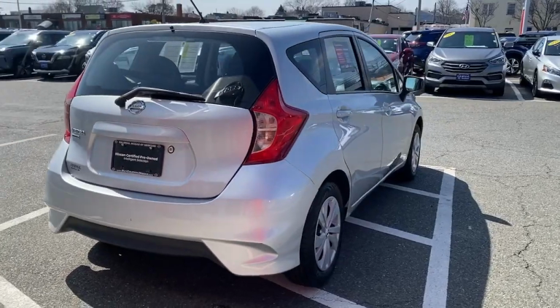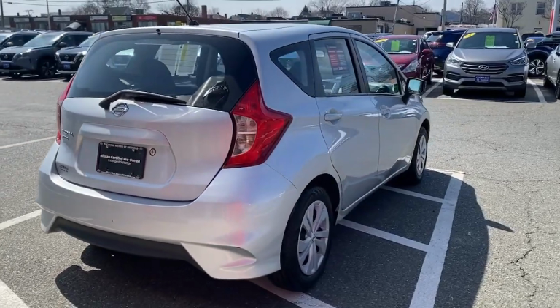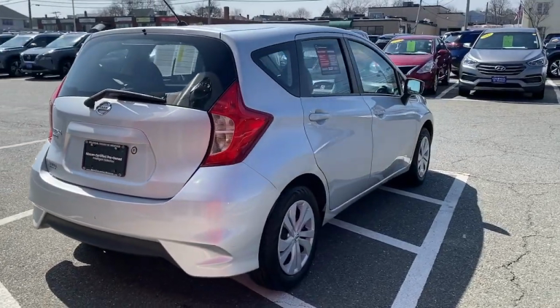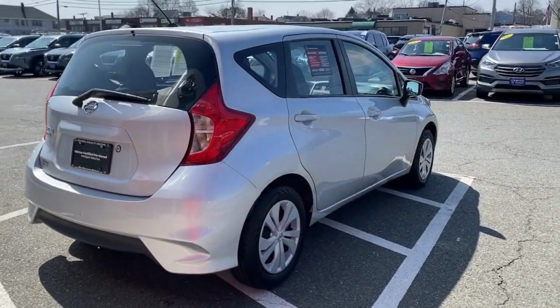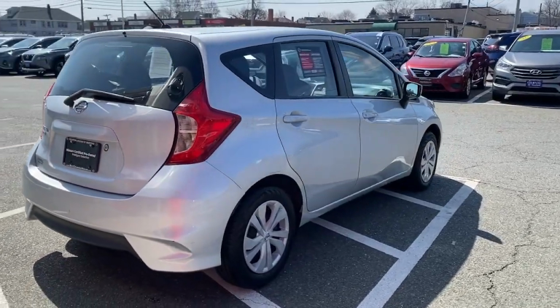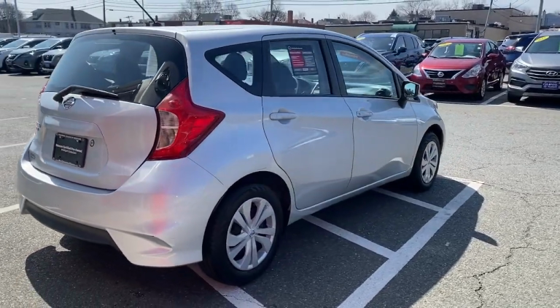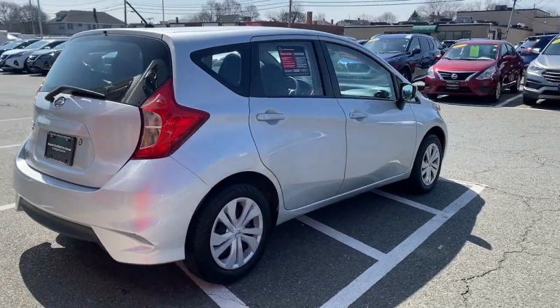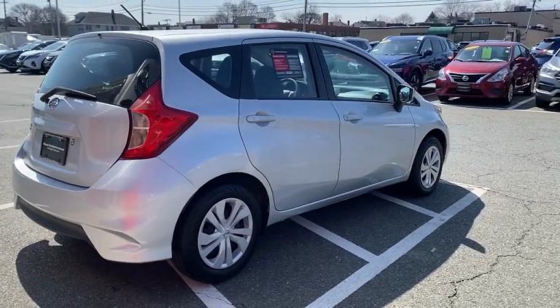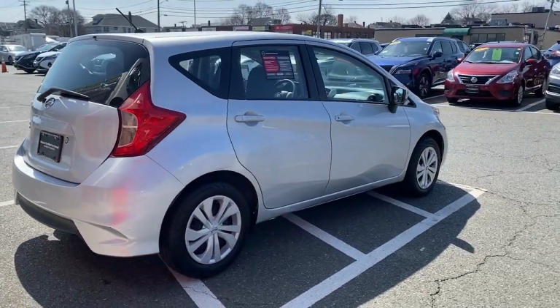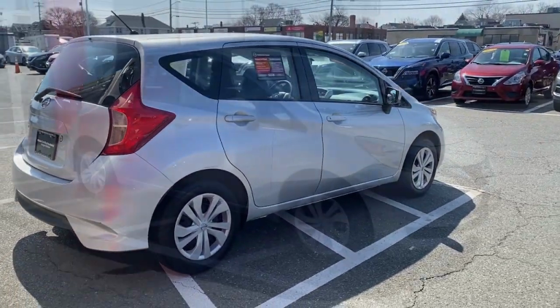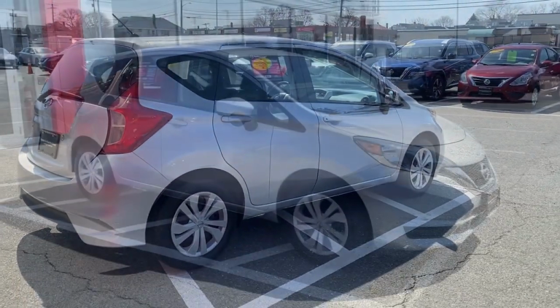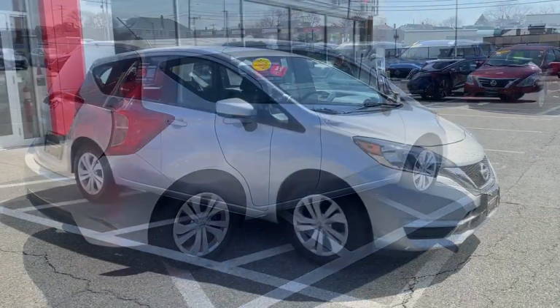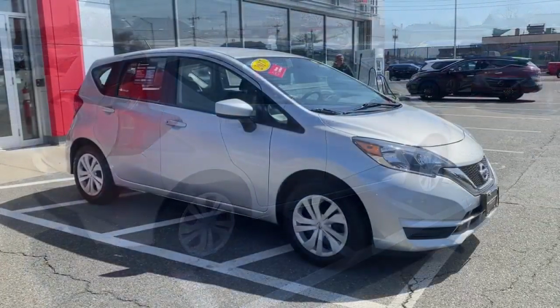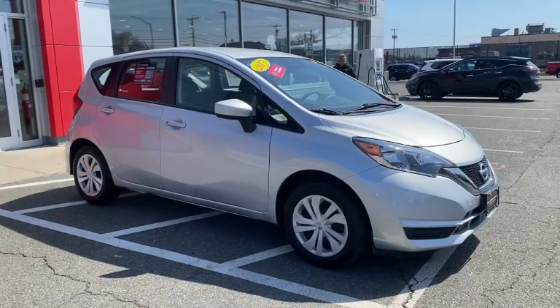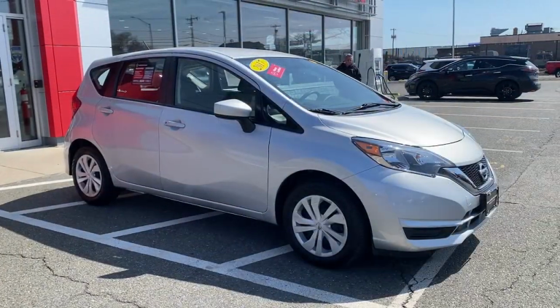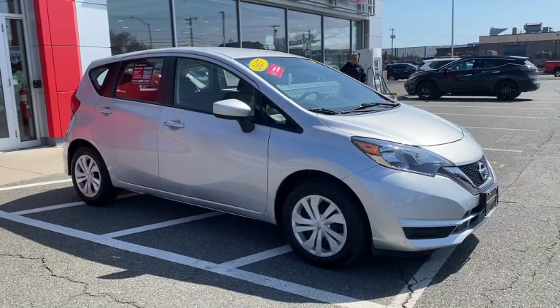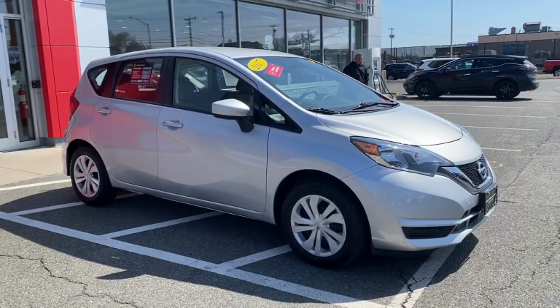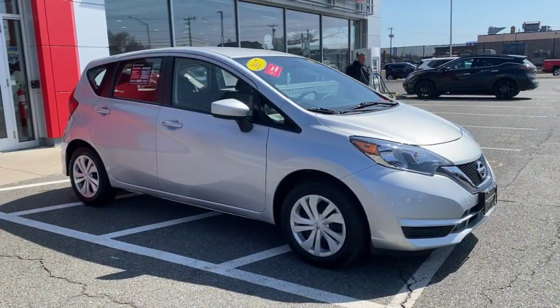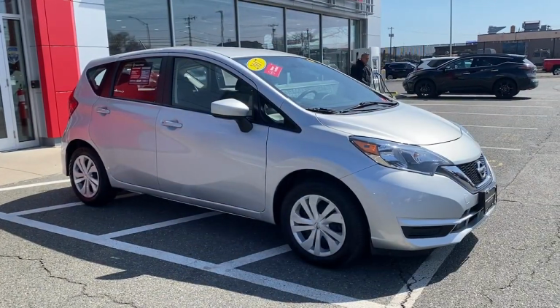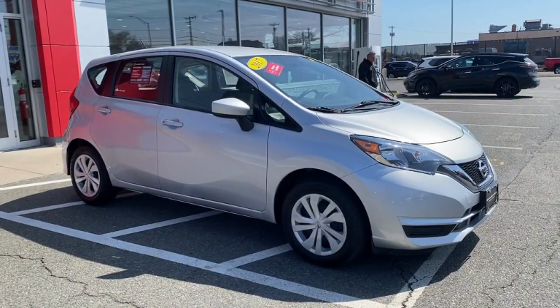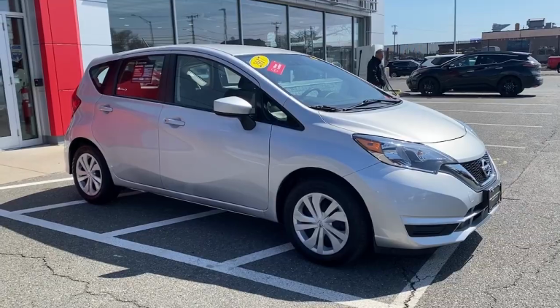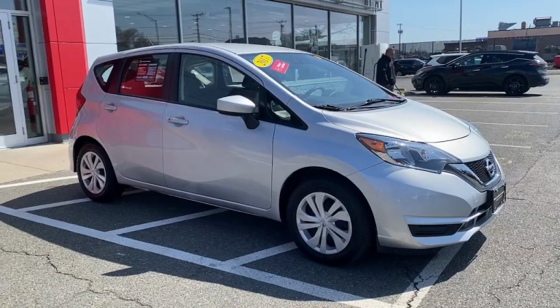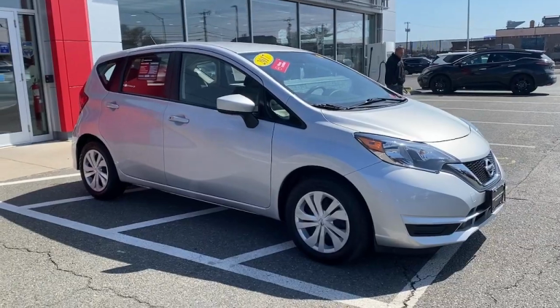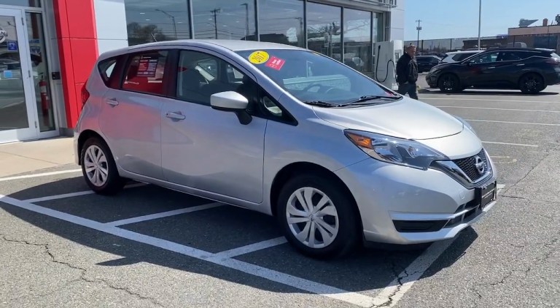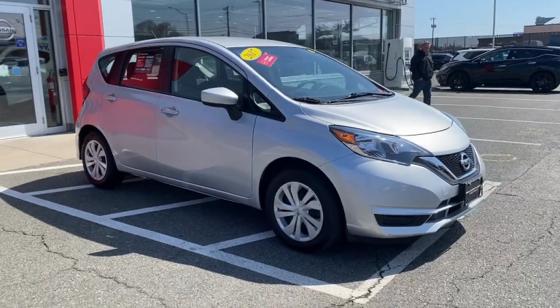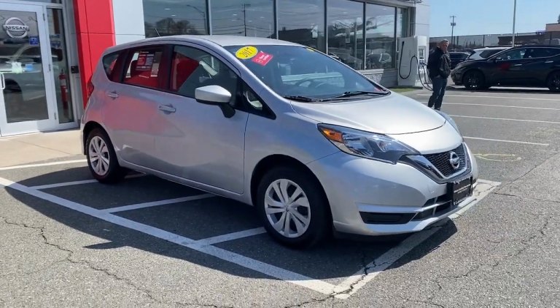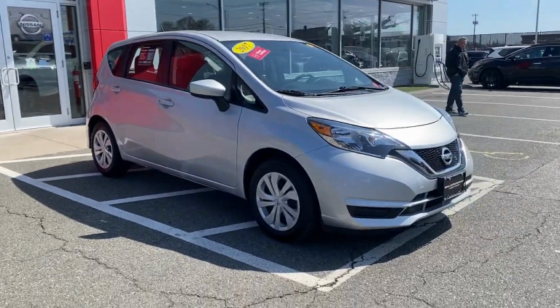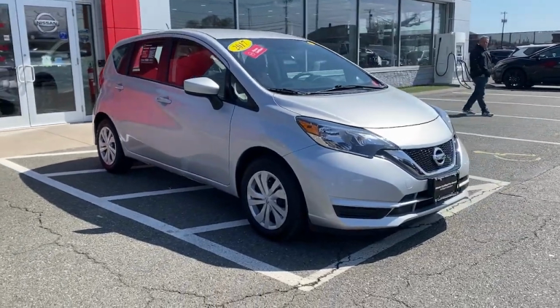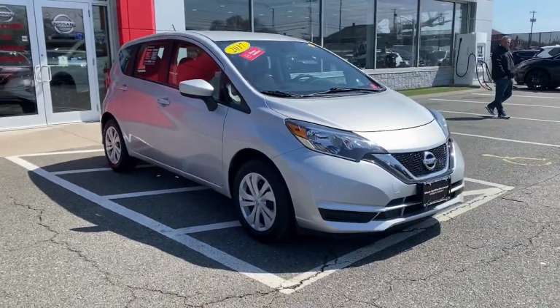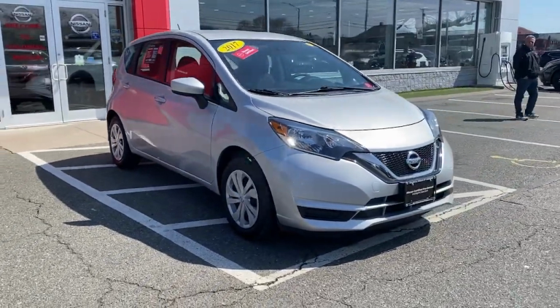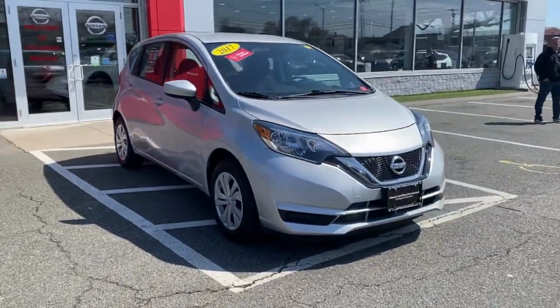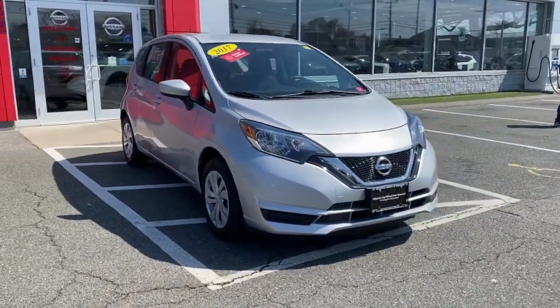Economy is a beautiful thing in this comfortable Versa Note. Come in for a test drive — our team will make it the best part of your day.